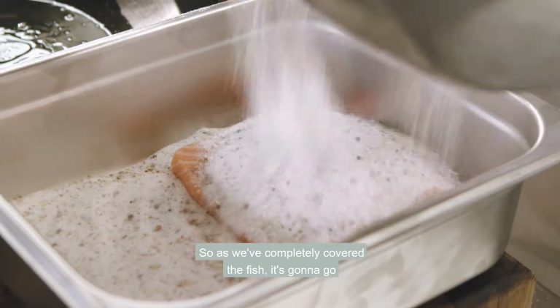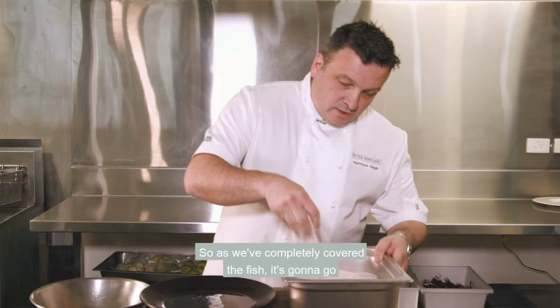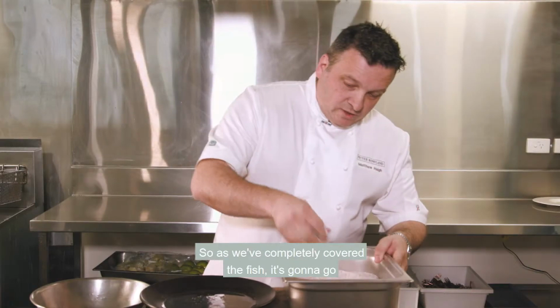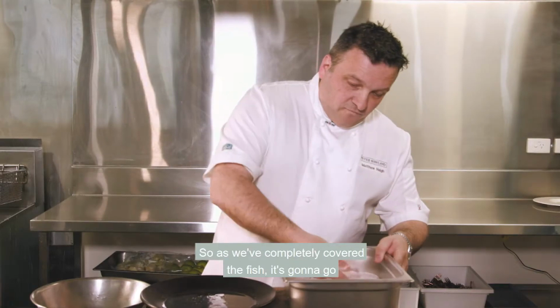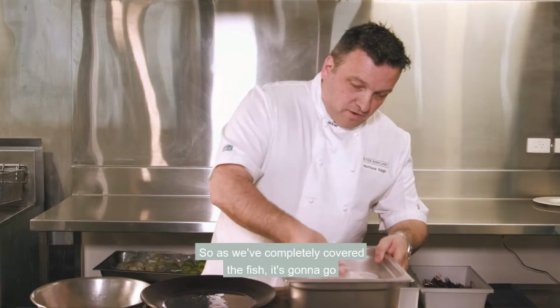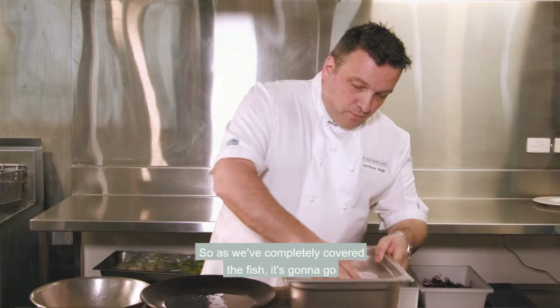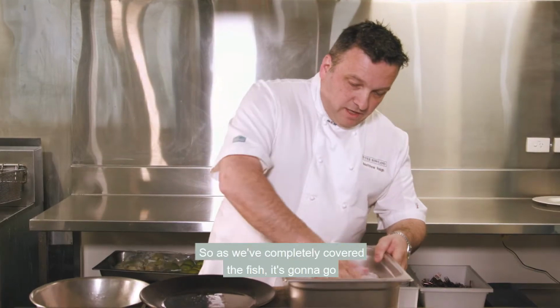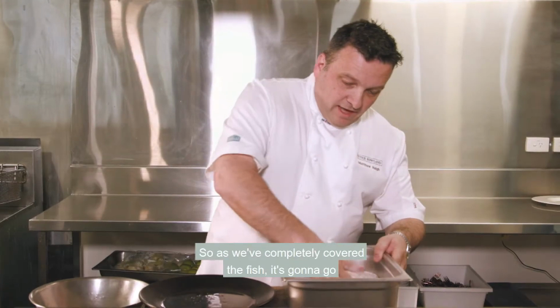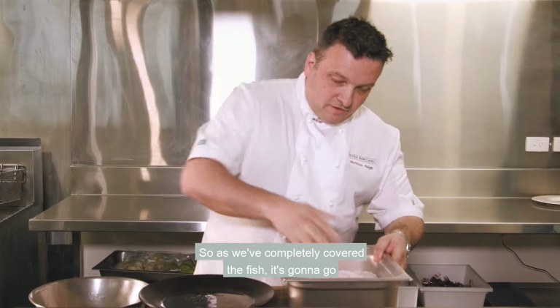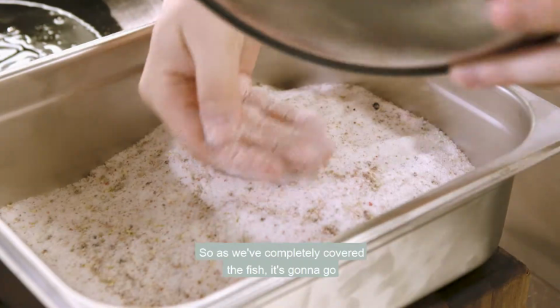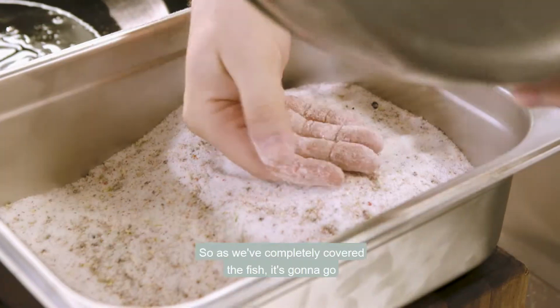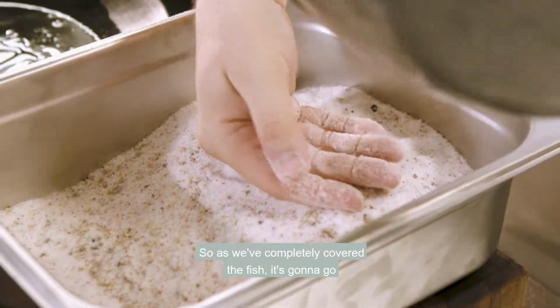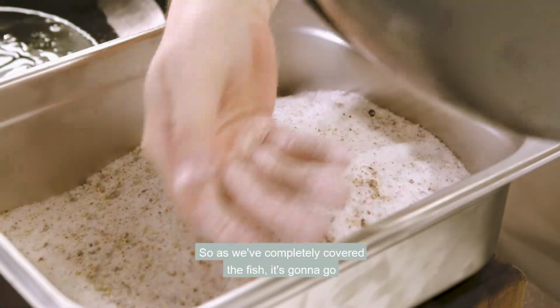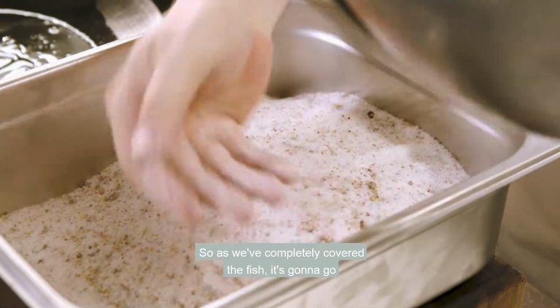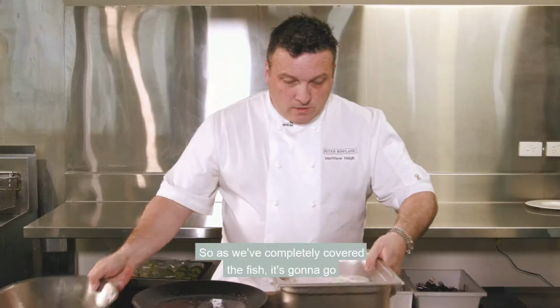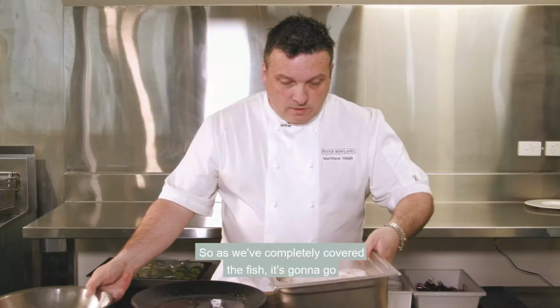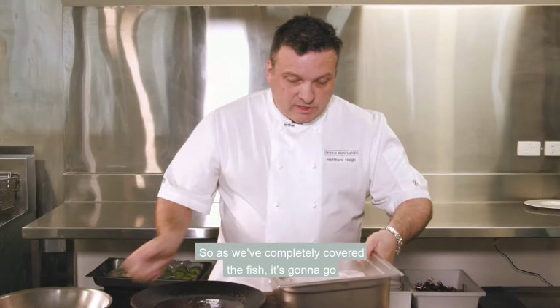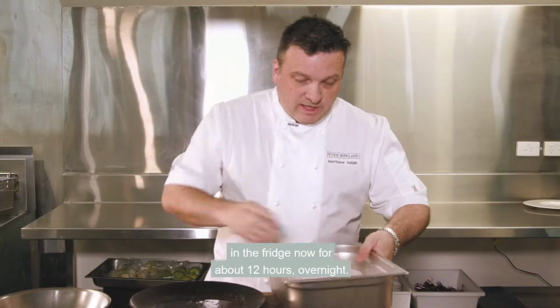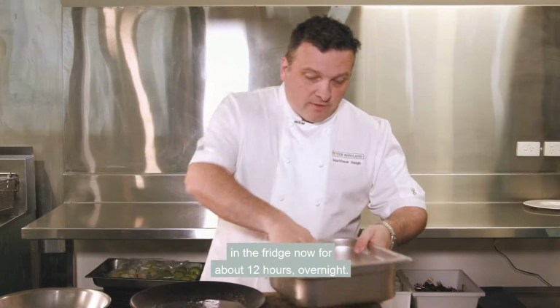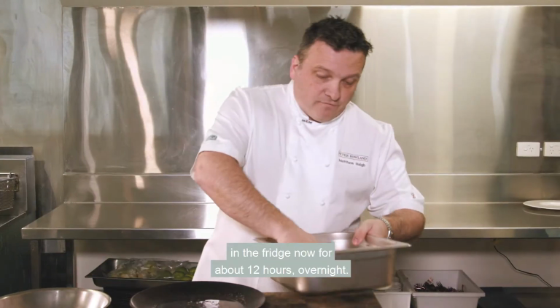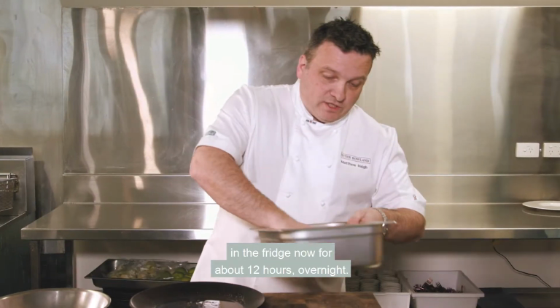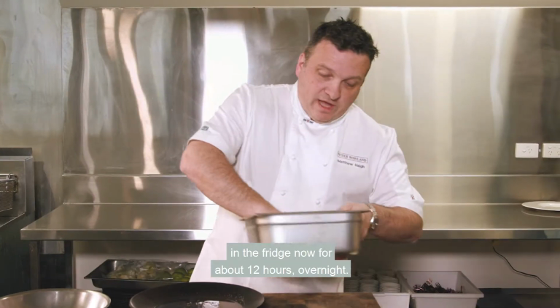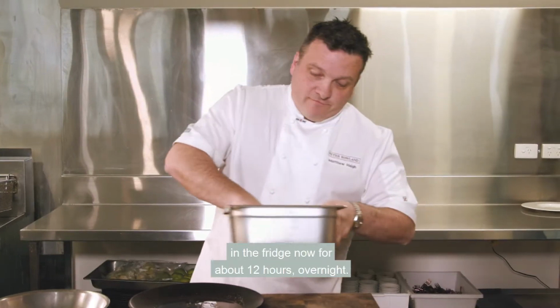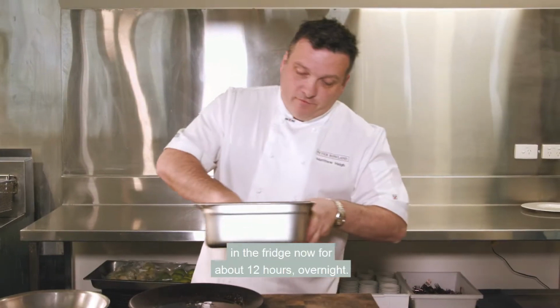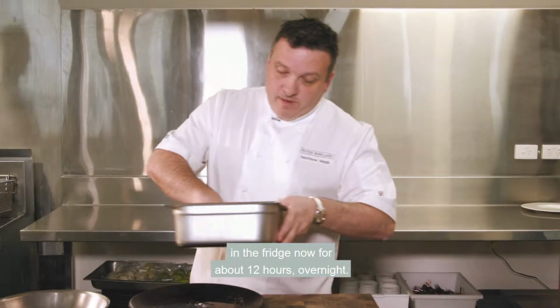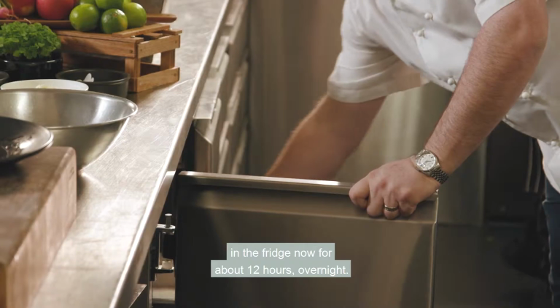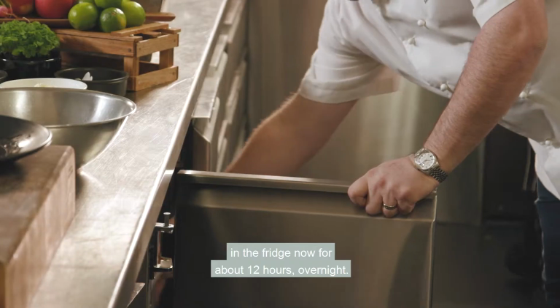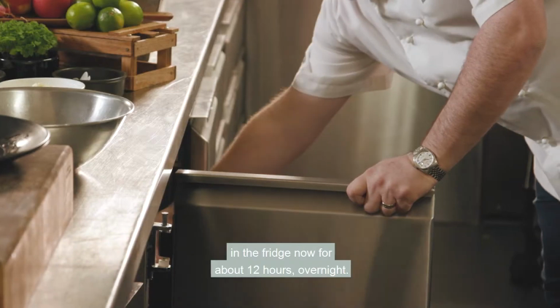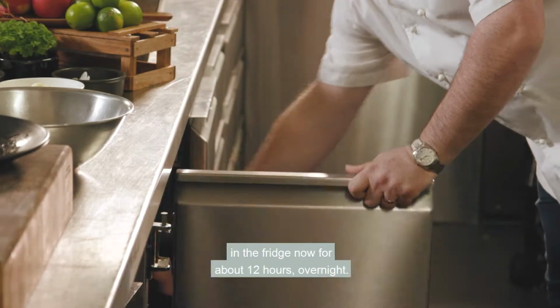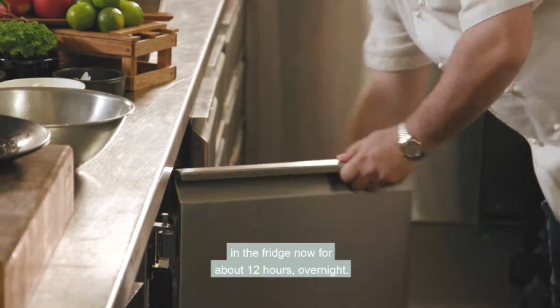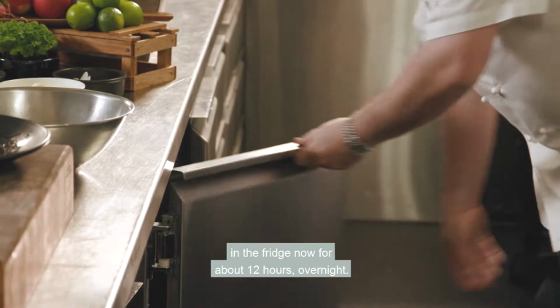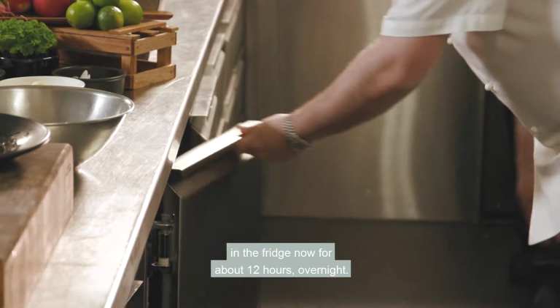As we've completely covered the fish, it's going to go in the fridge now for about 12 hours overnight.